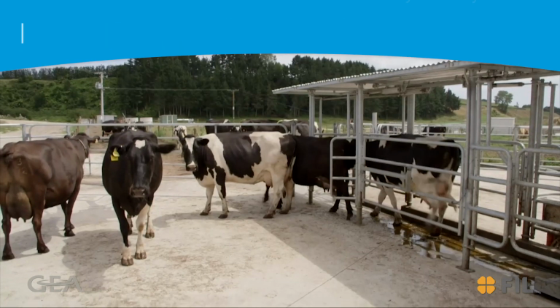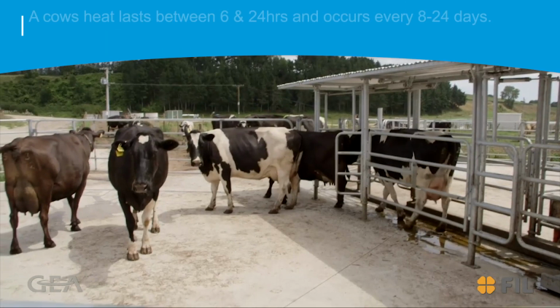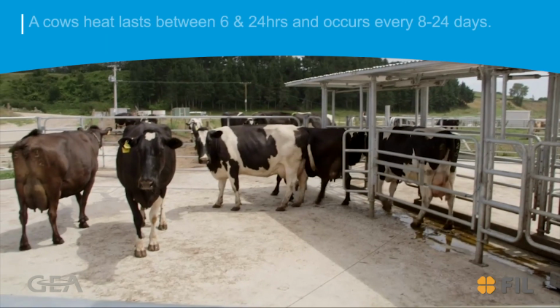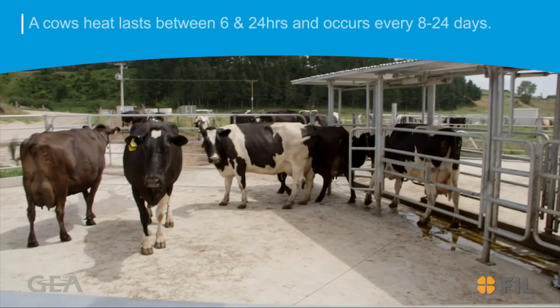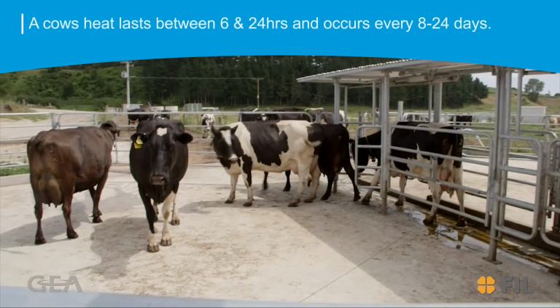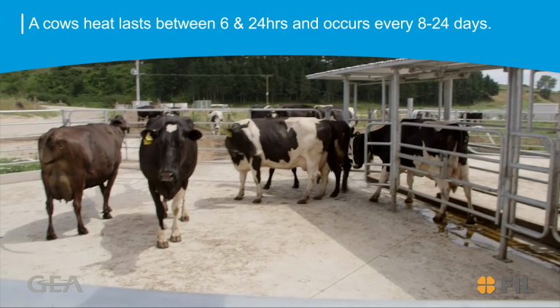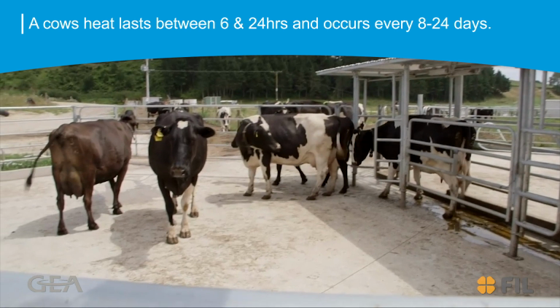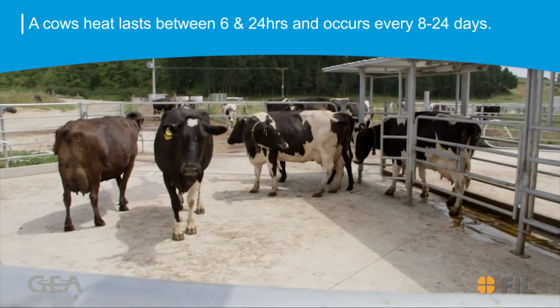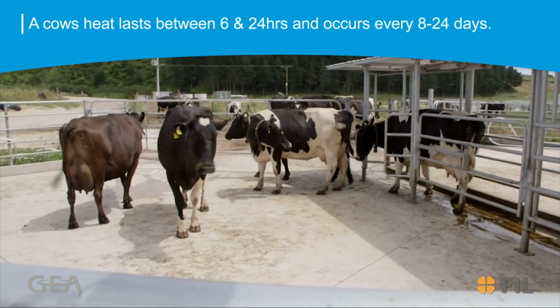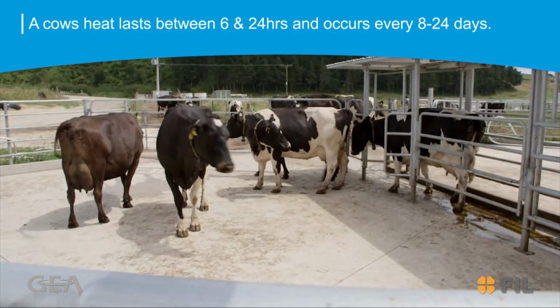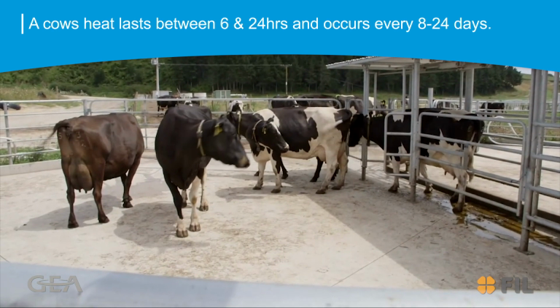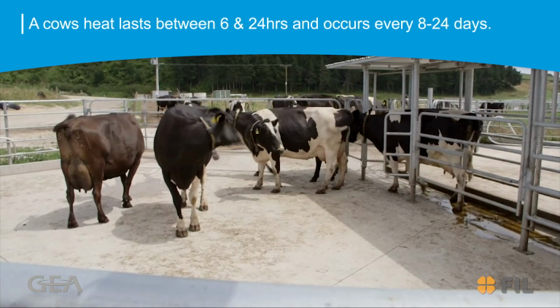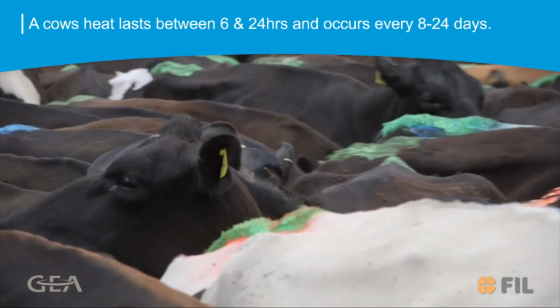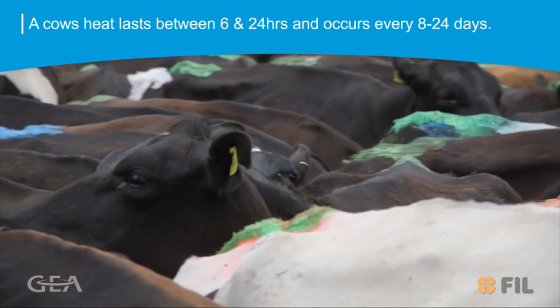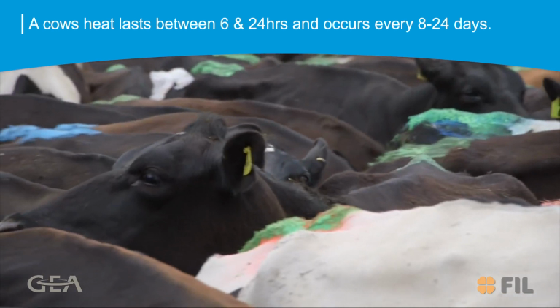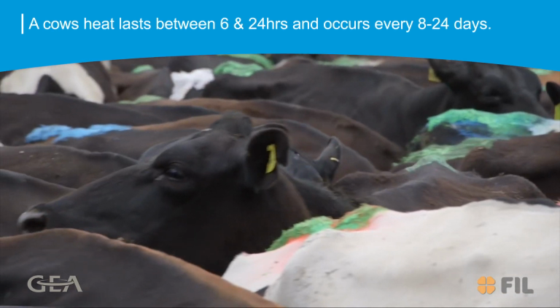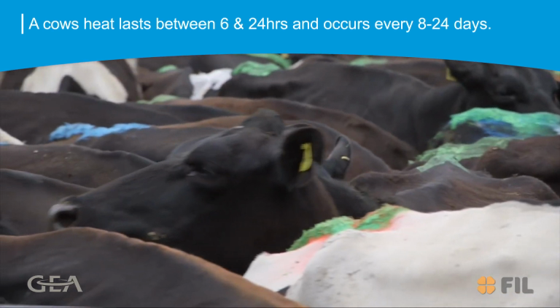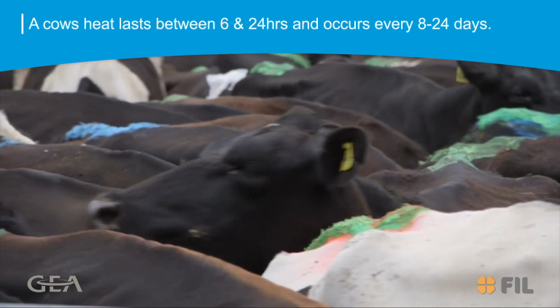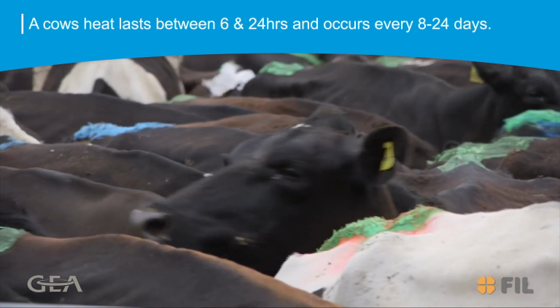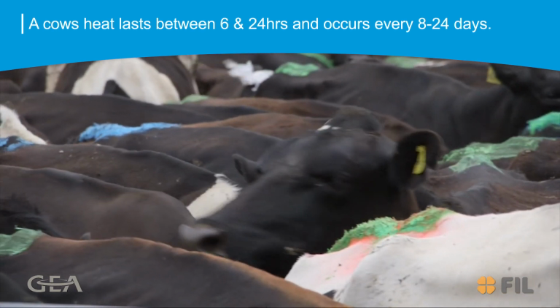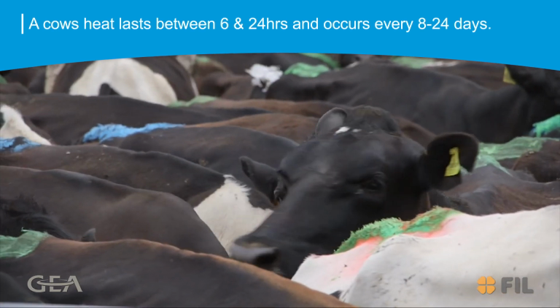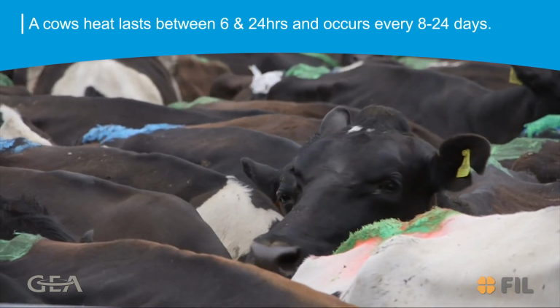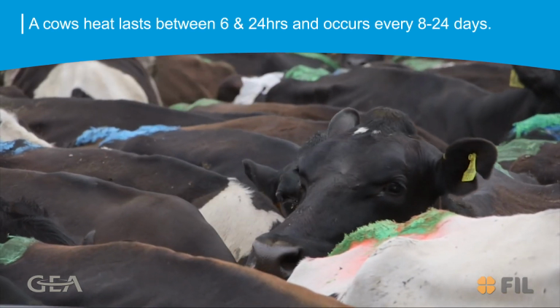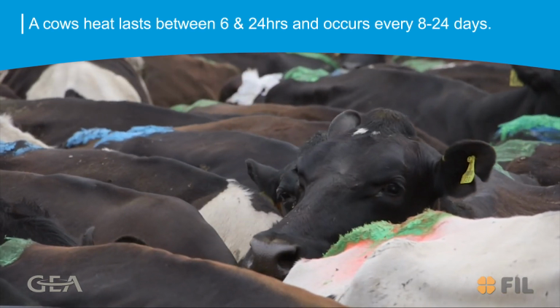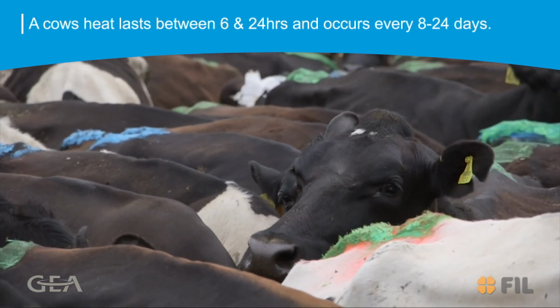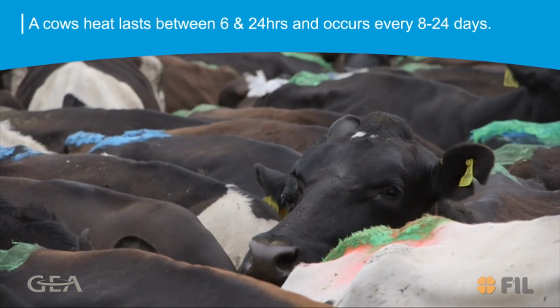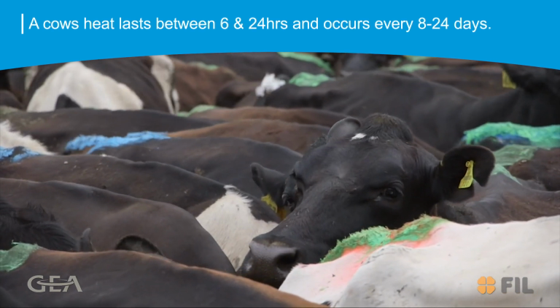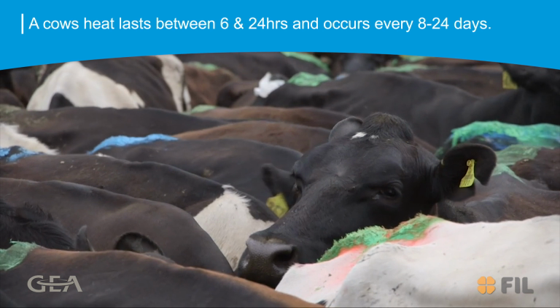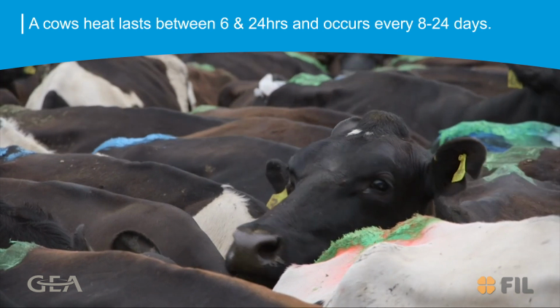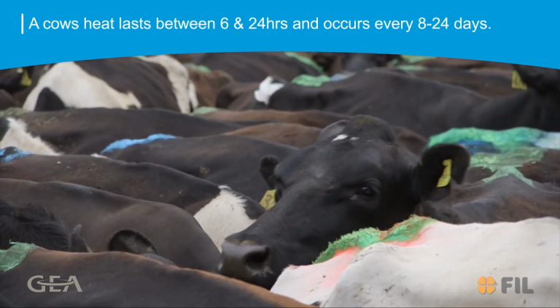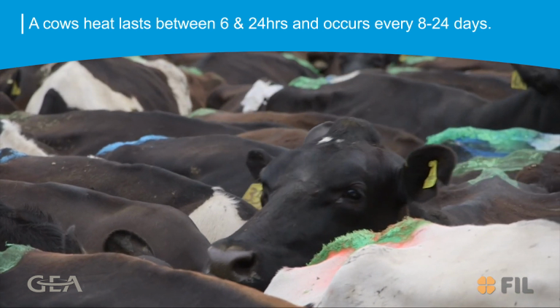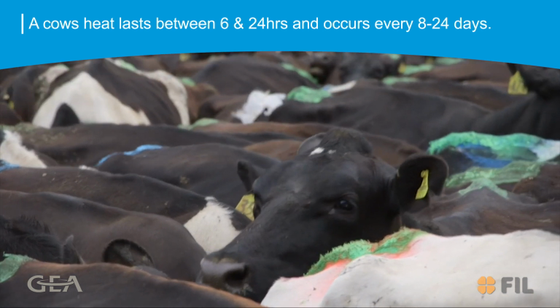A cow's heat only lasts between 6 and 24 hours and occurs every 18 to 24 days in non-pregnant cows.